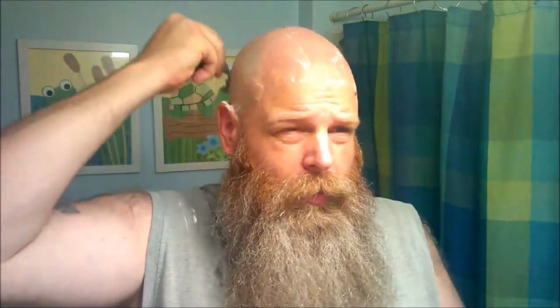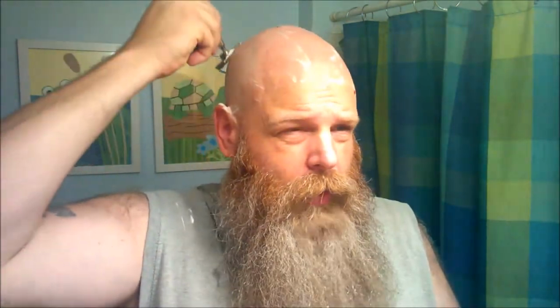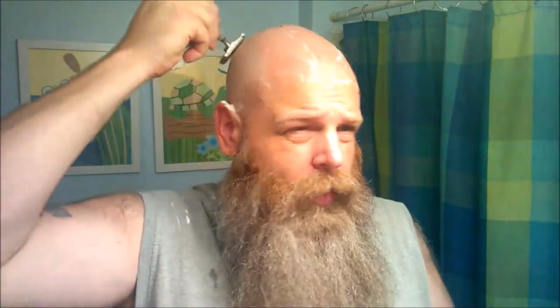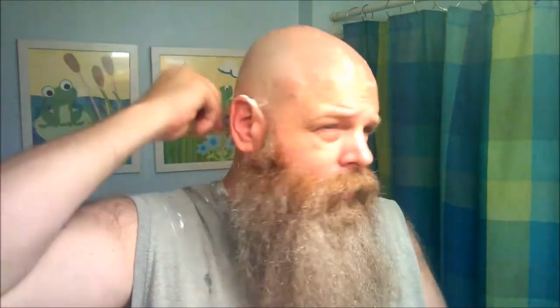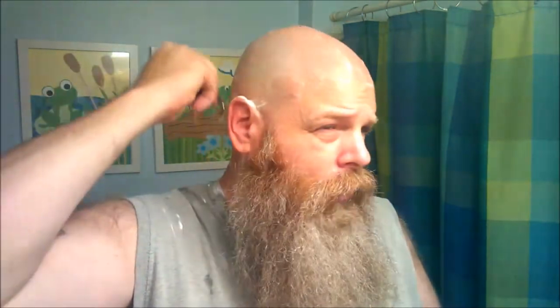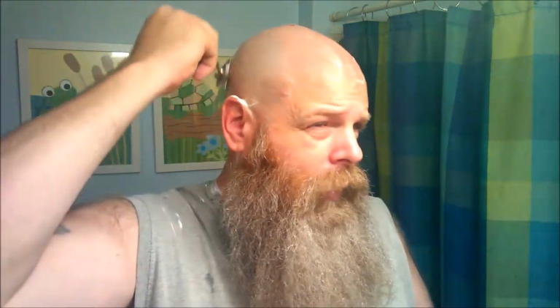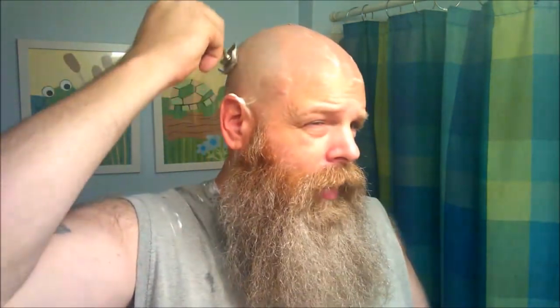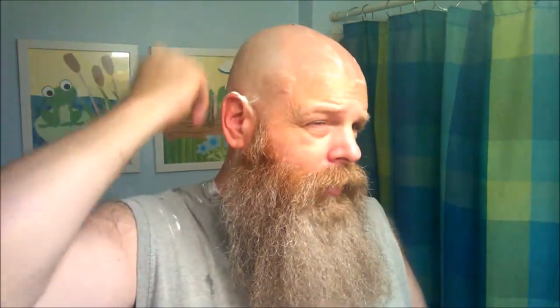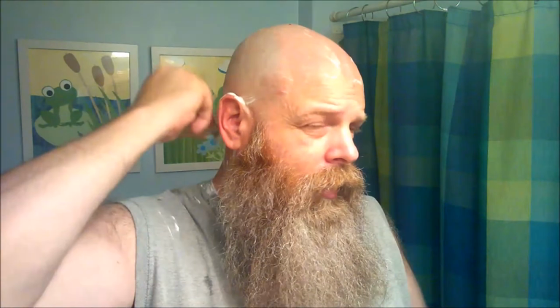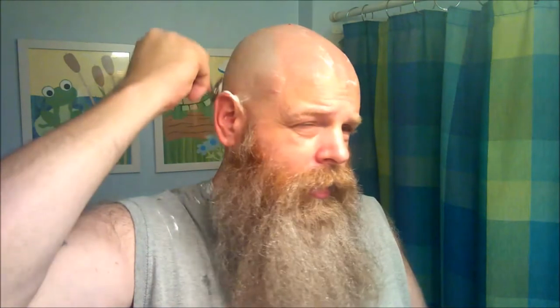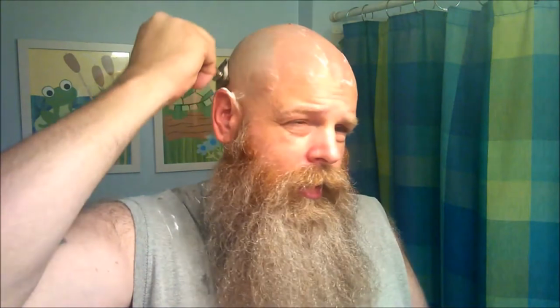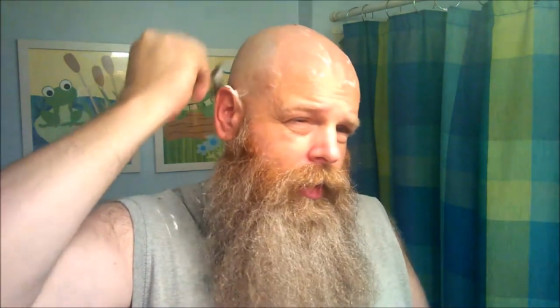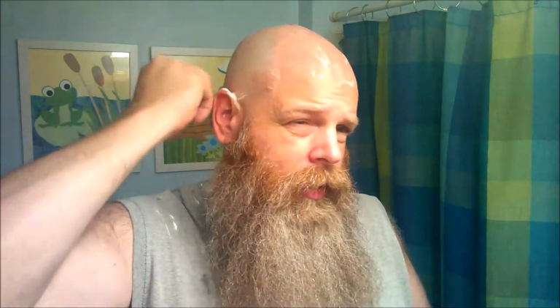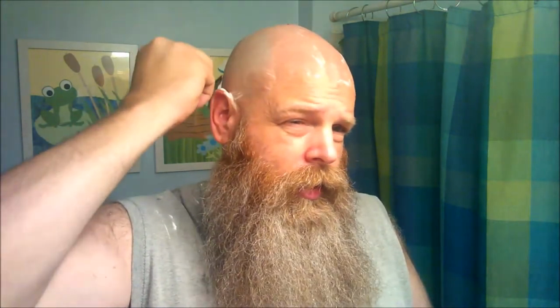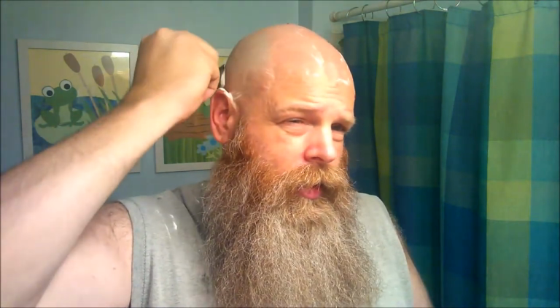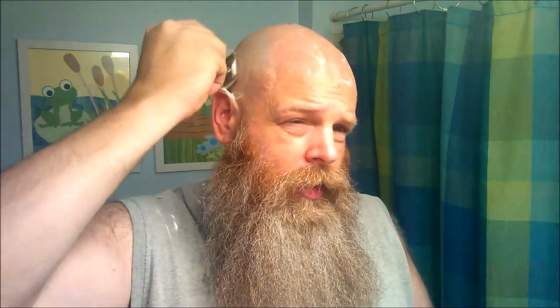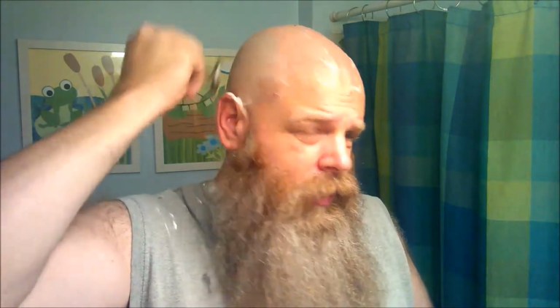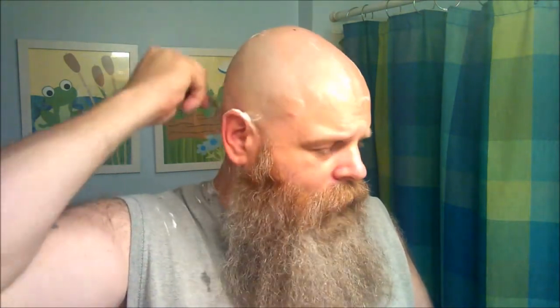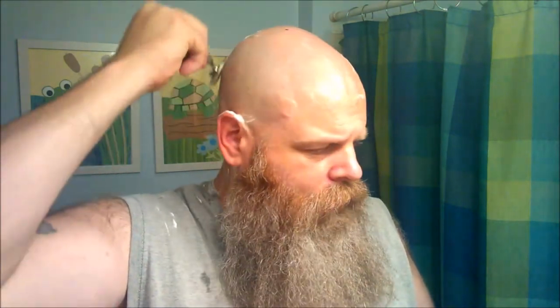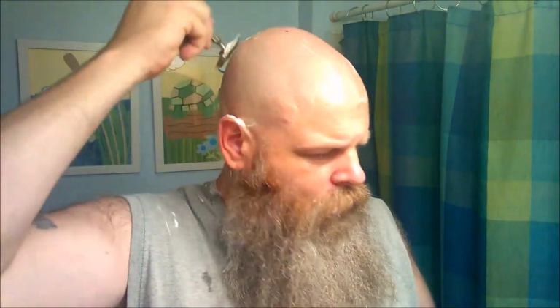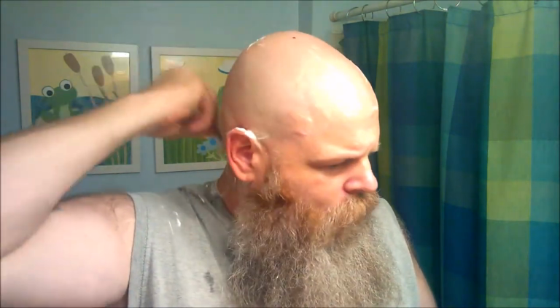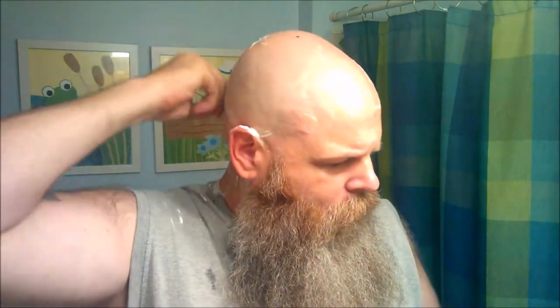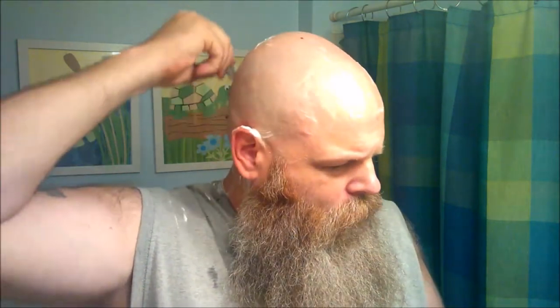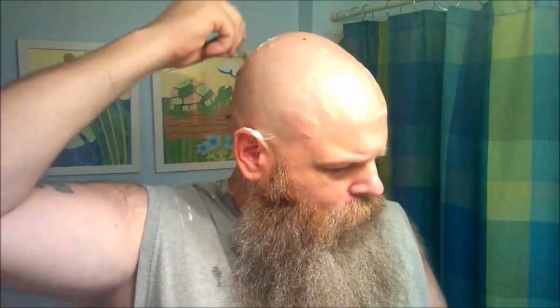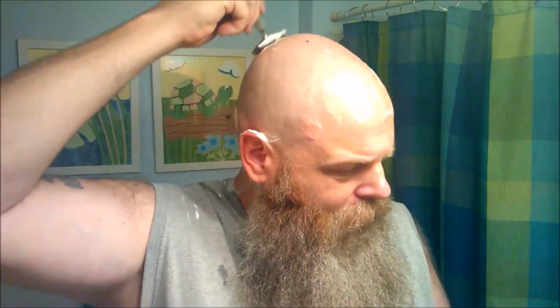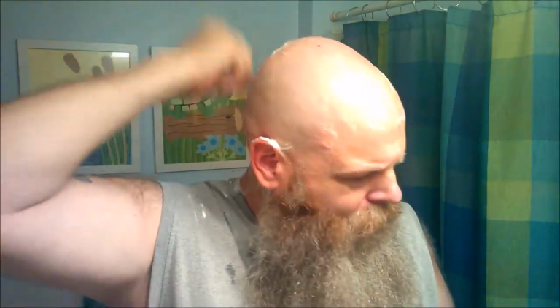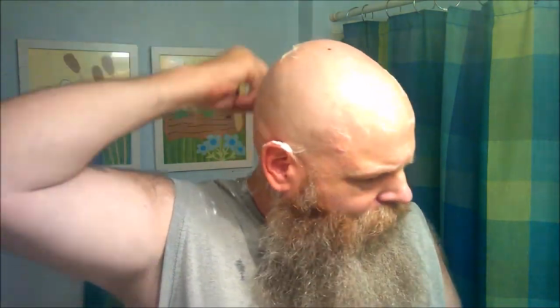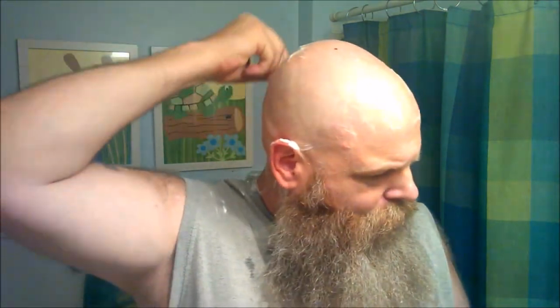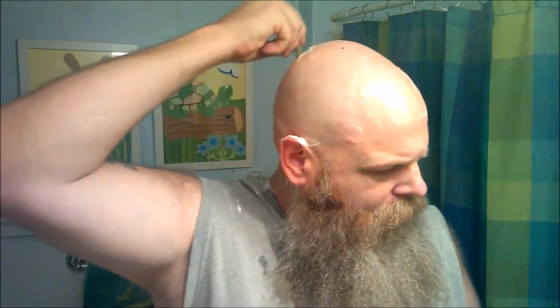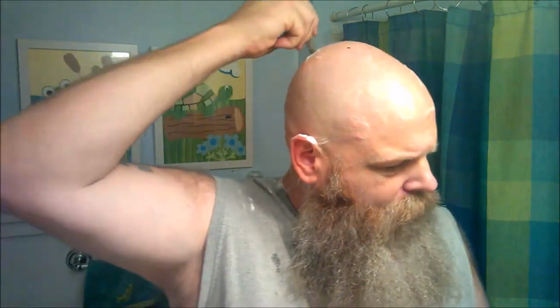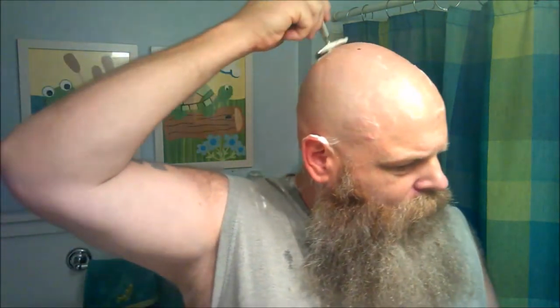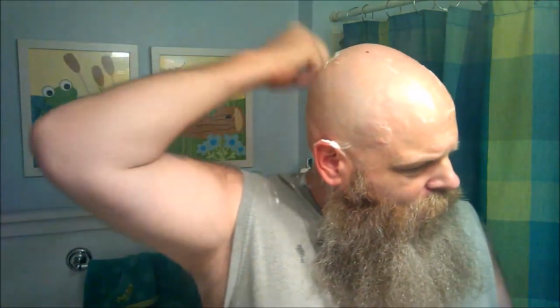Sometimes it helps to close my eyes so I can concentrate on what I'm doing on the back of my head where I can't see.